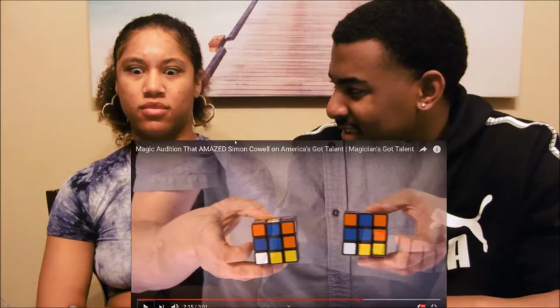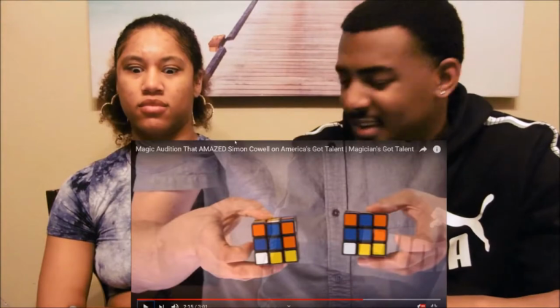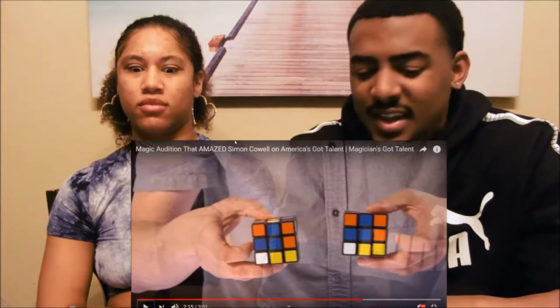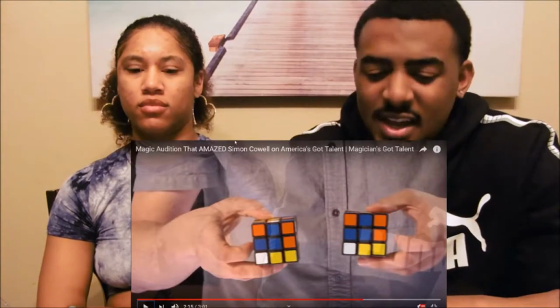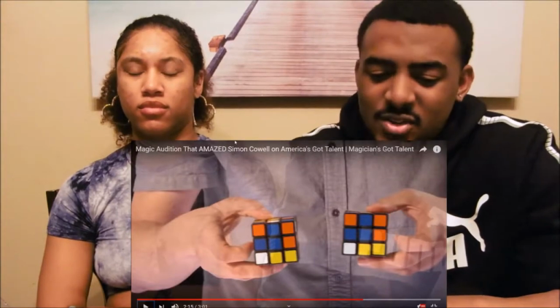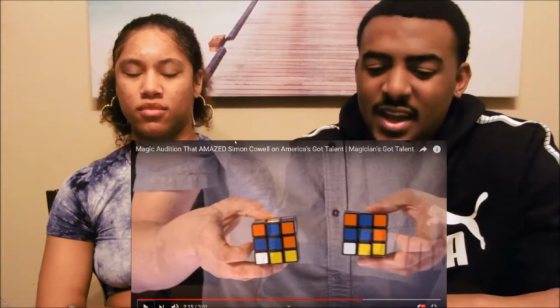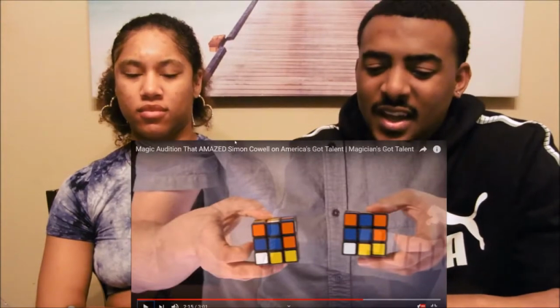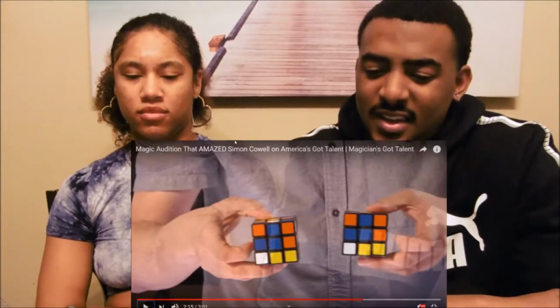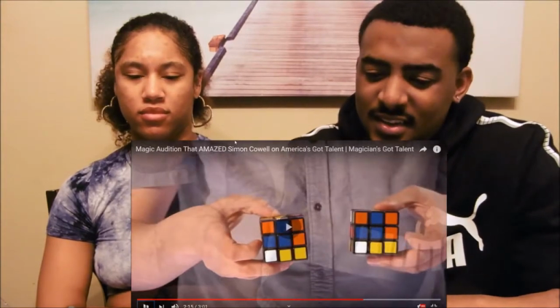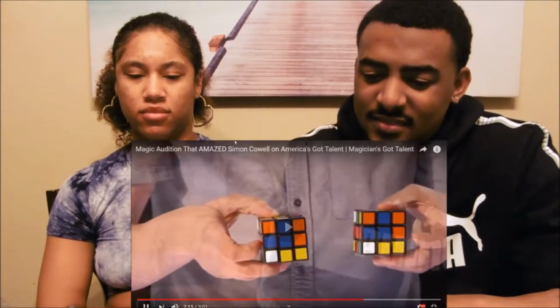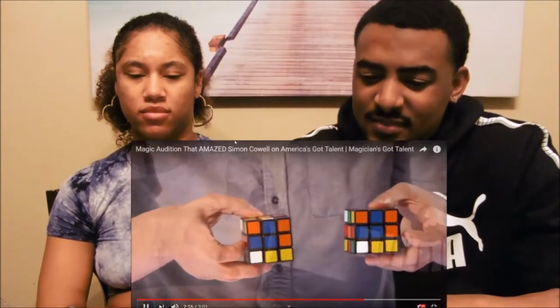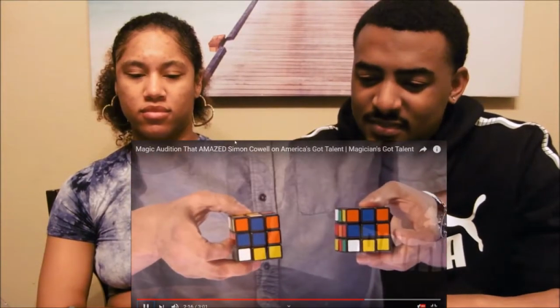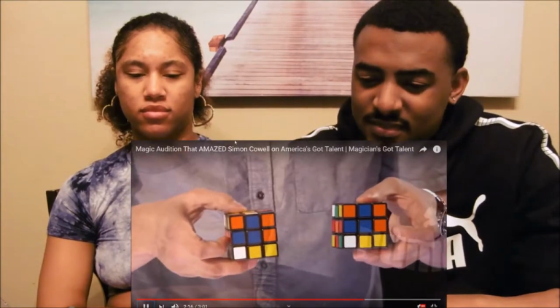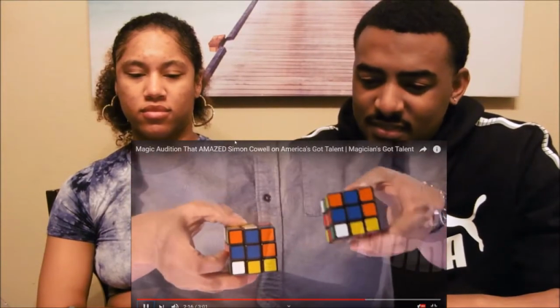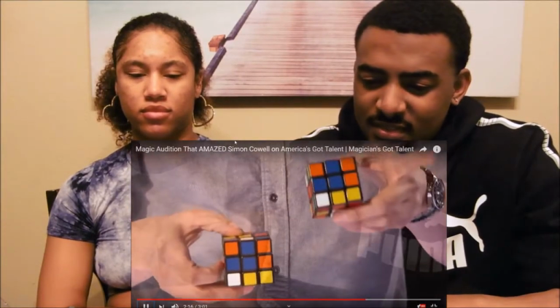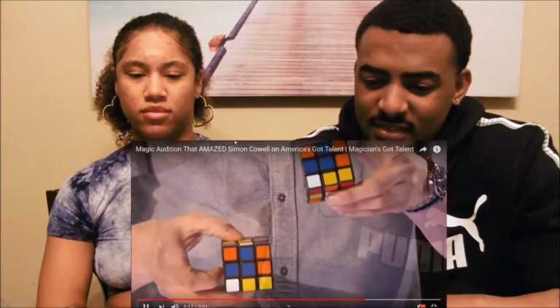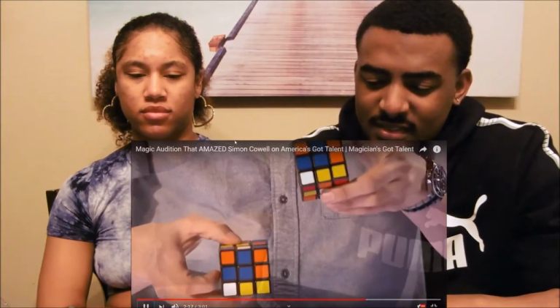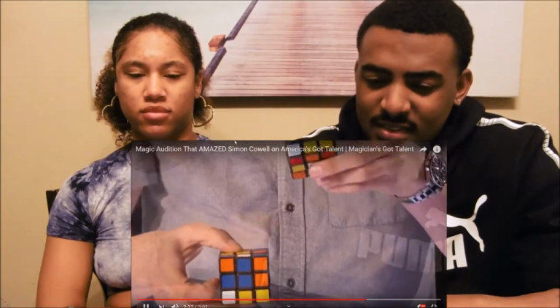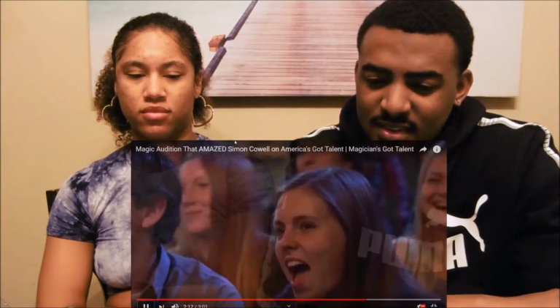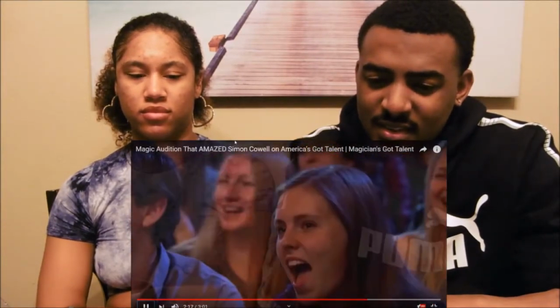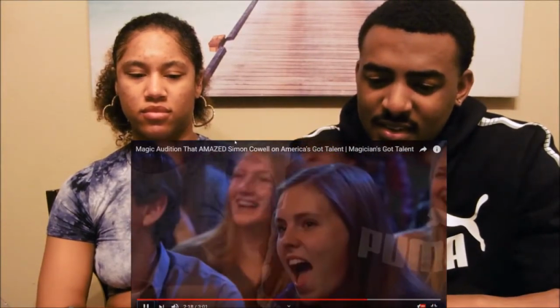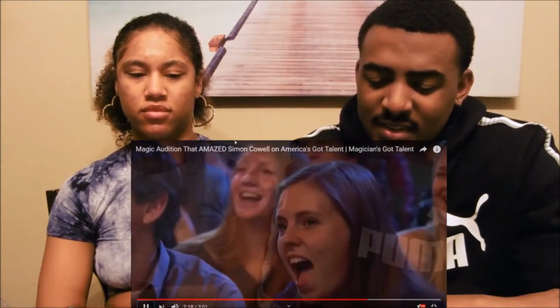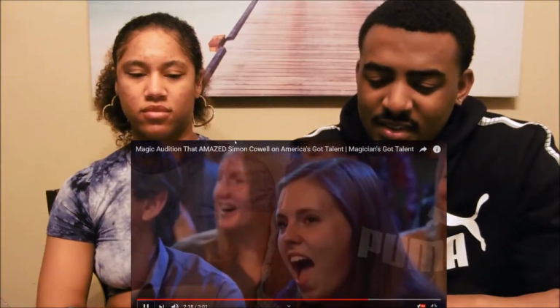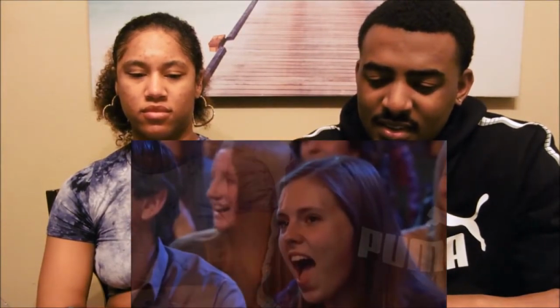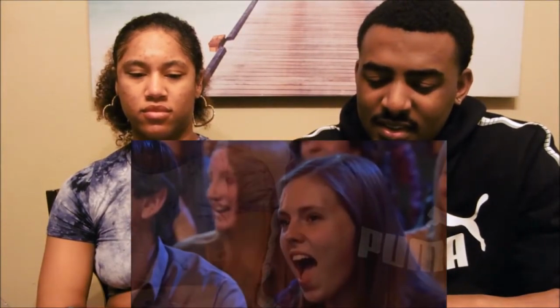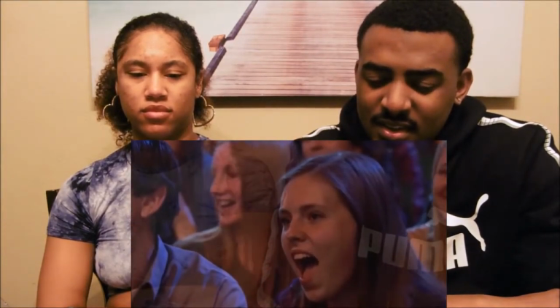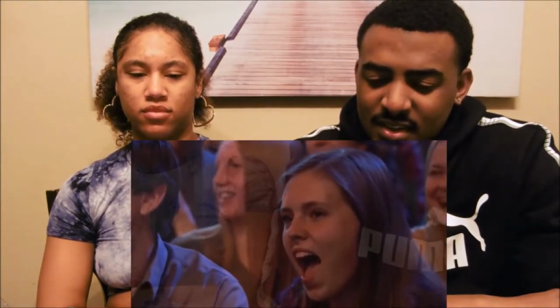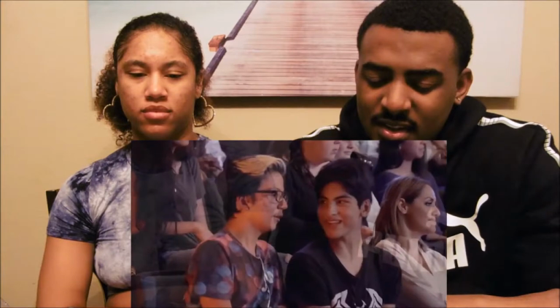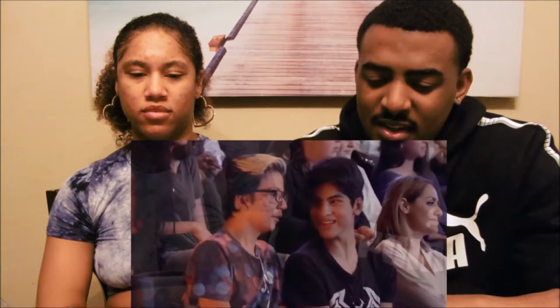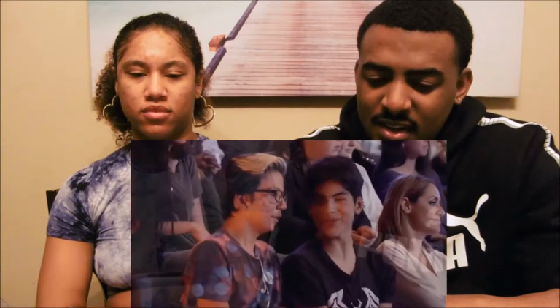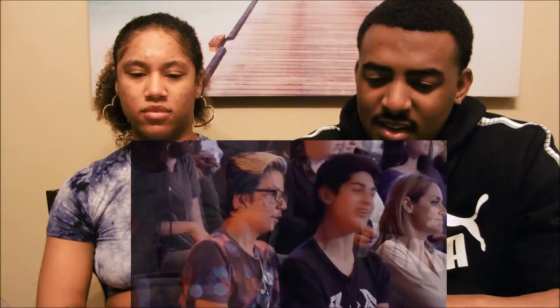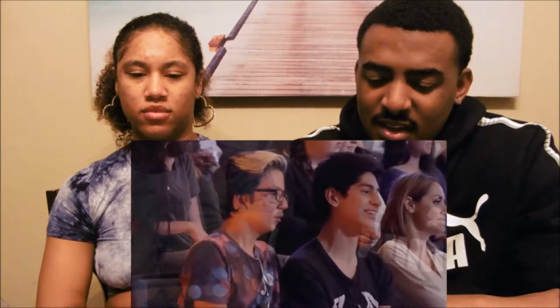I didn't do that! Perfect match — magic is real.